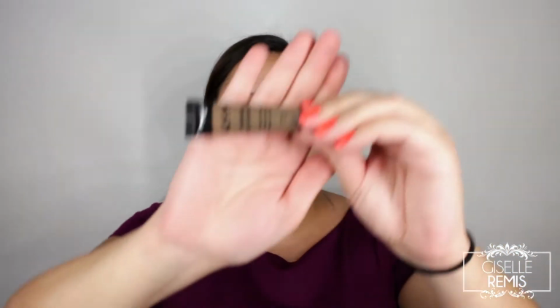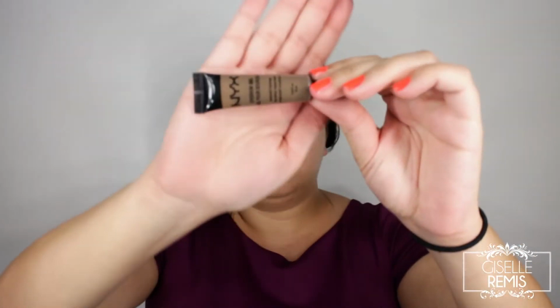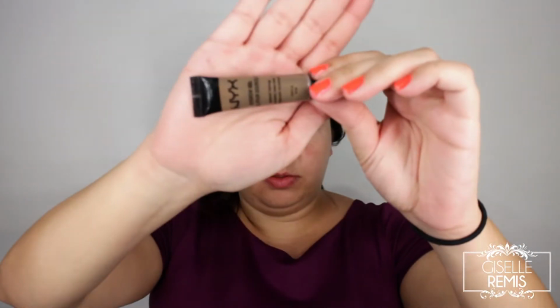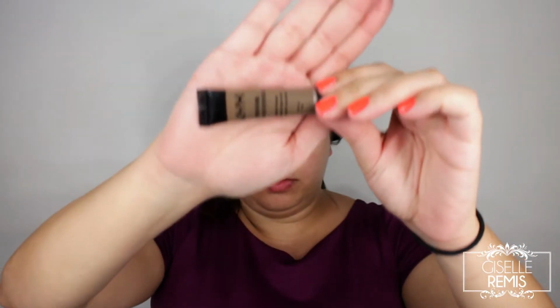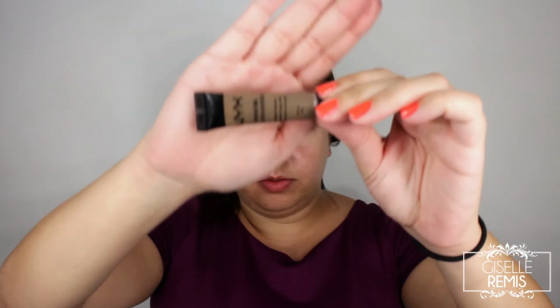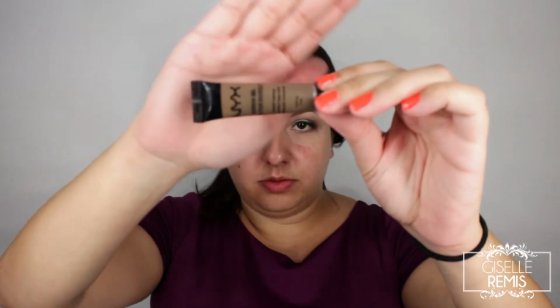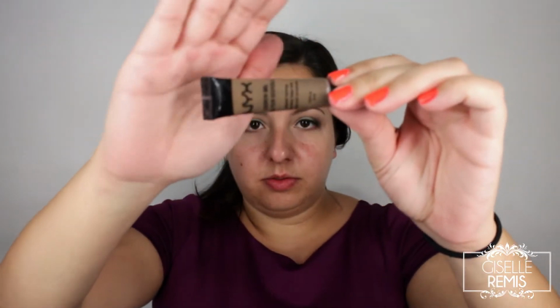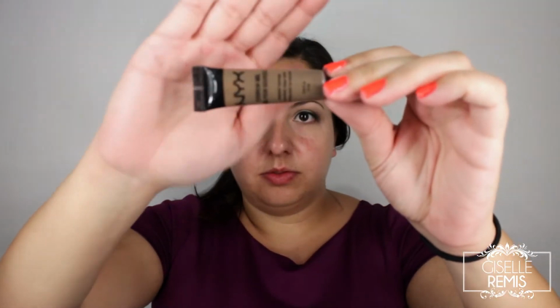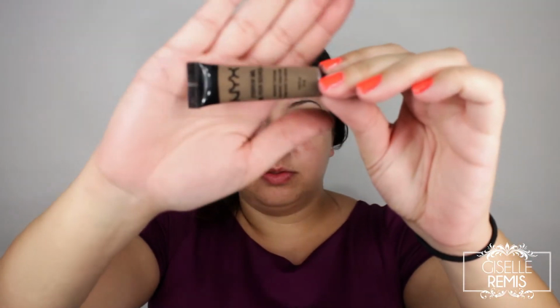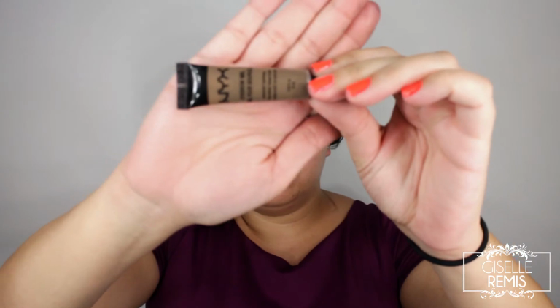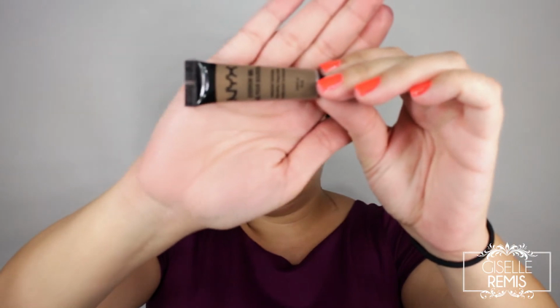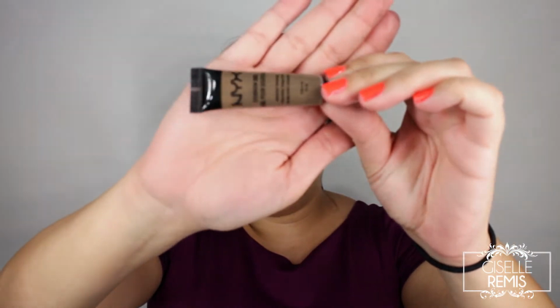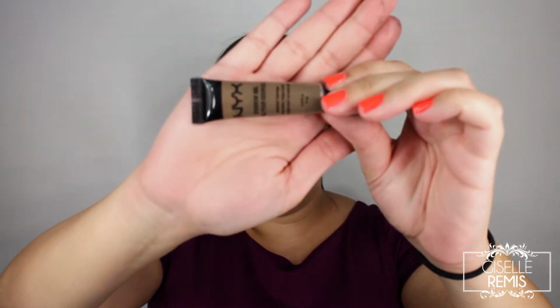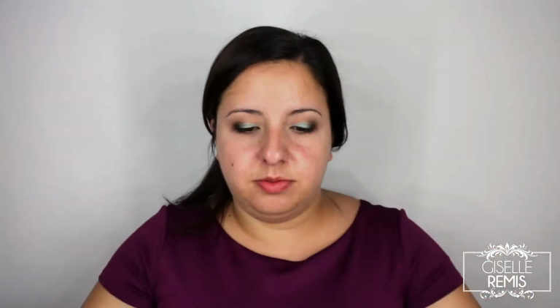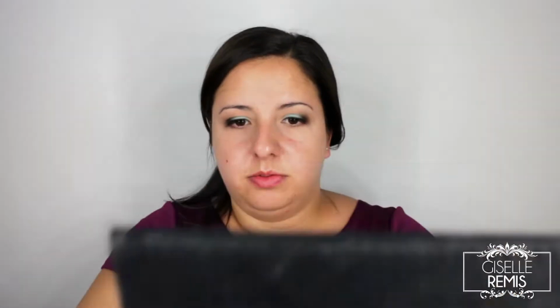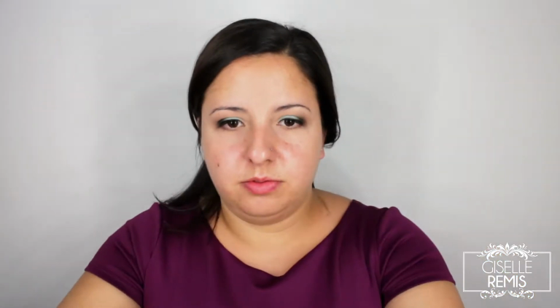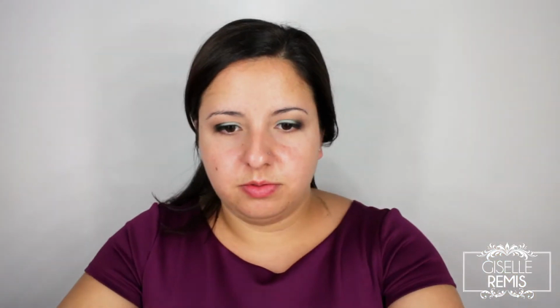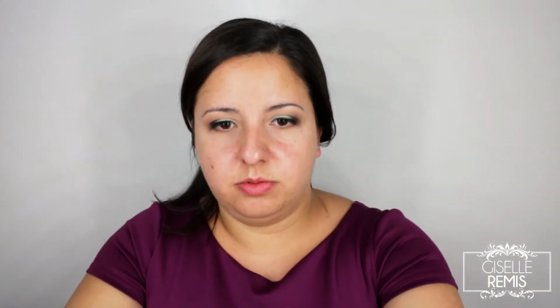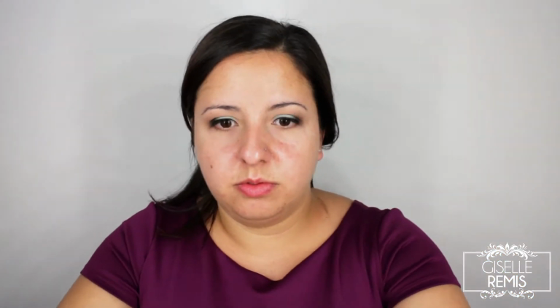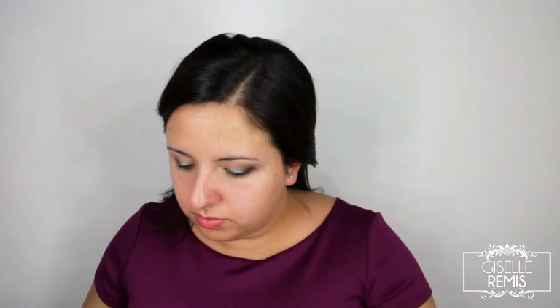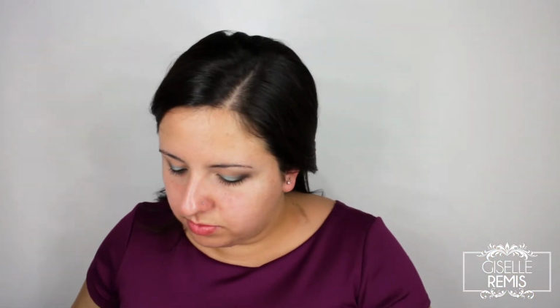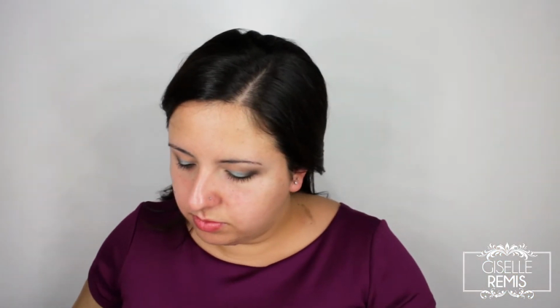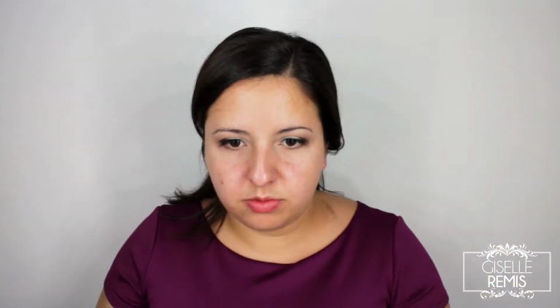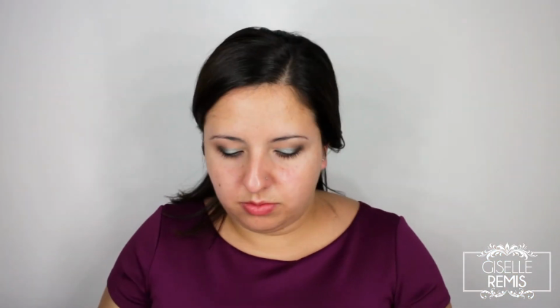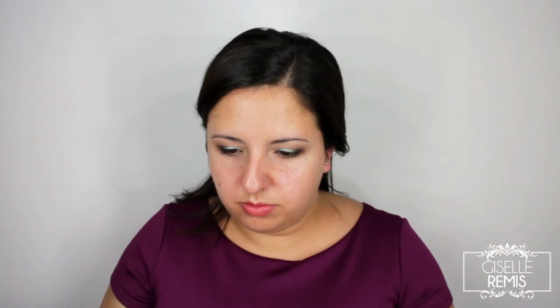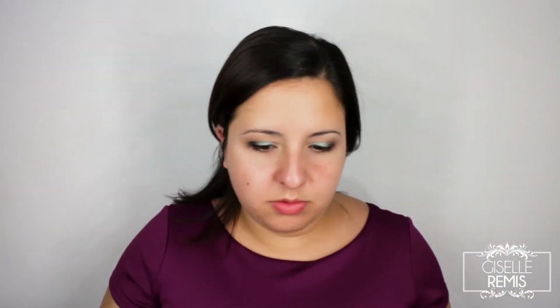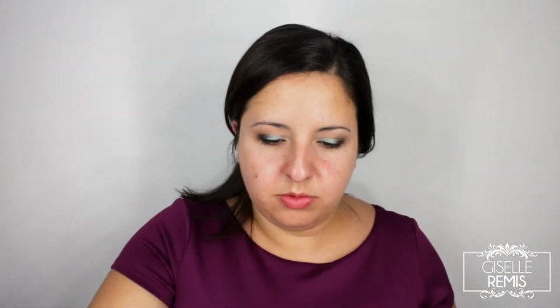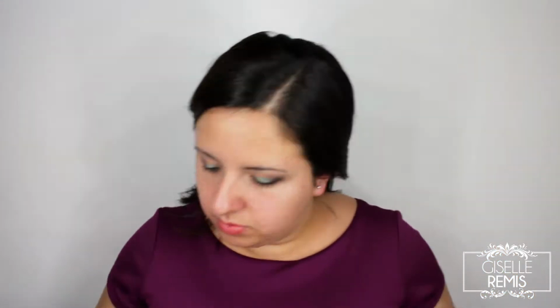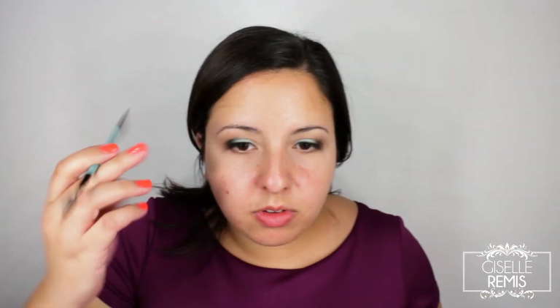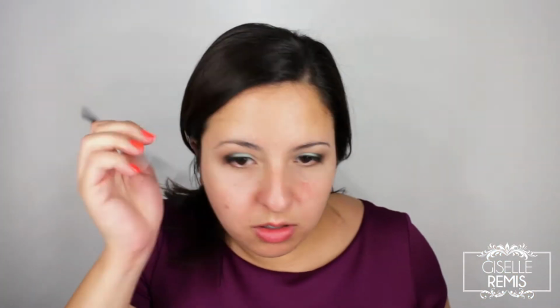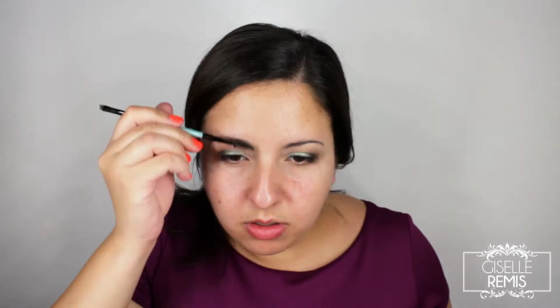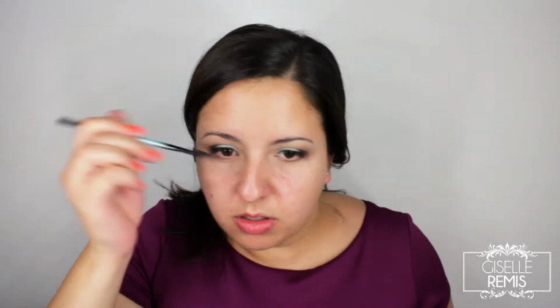I'm using the NYX Cosmetics Eyebrow Gel in the shade Brunette, and I'm using a flat angled brush to lightly fill in my eyebrows.